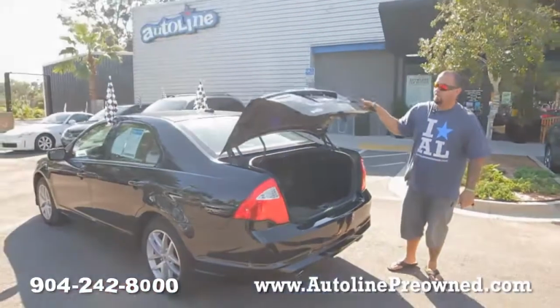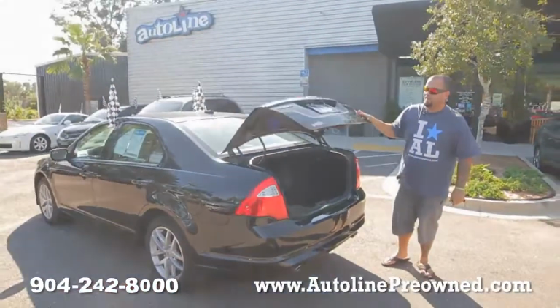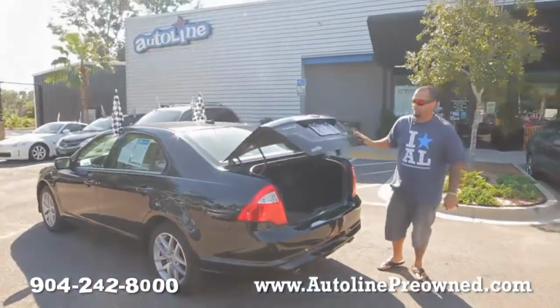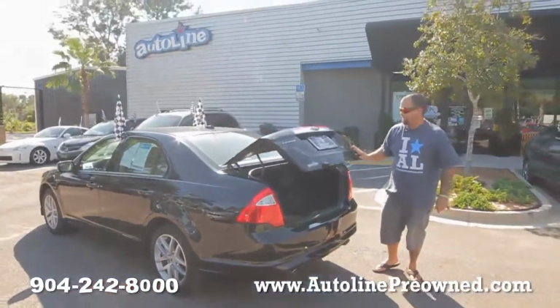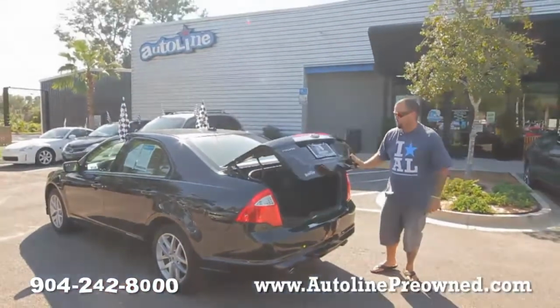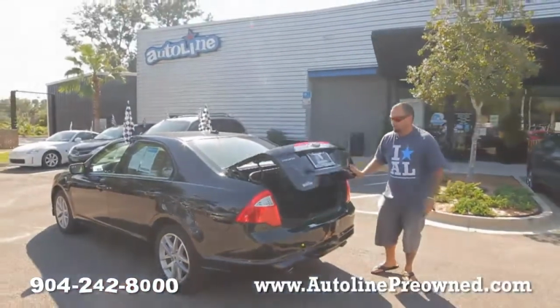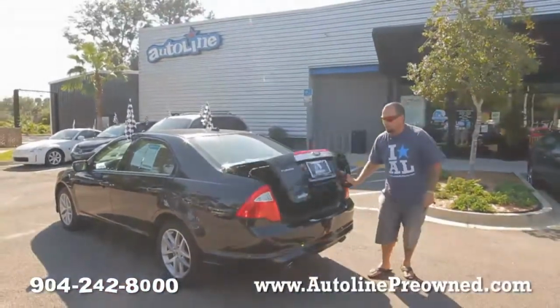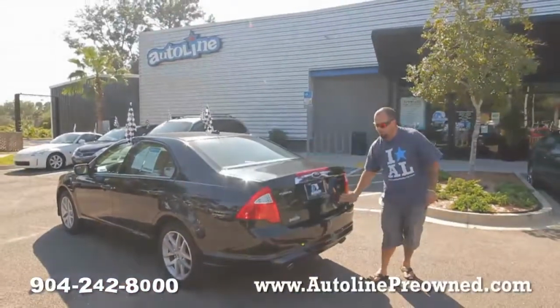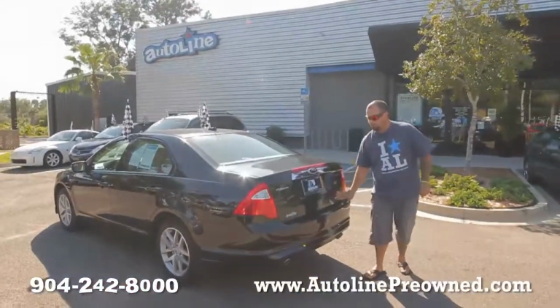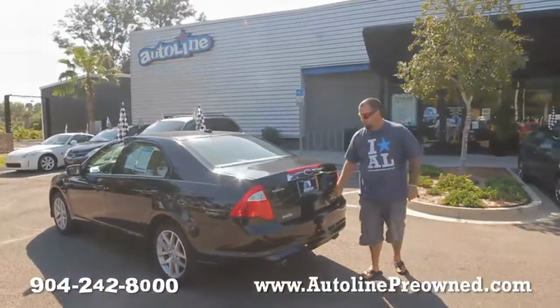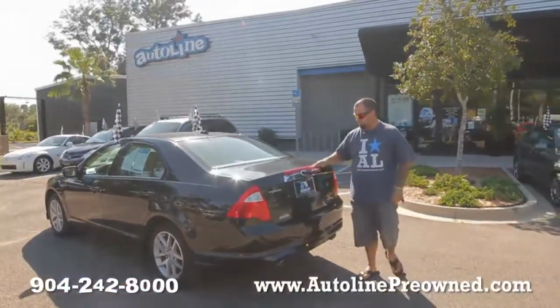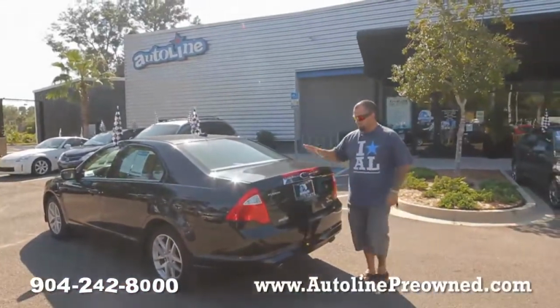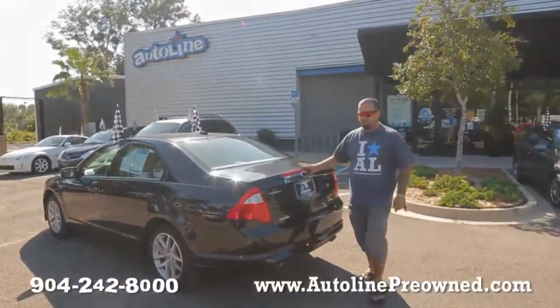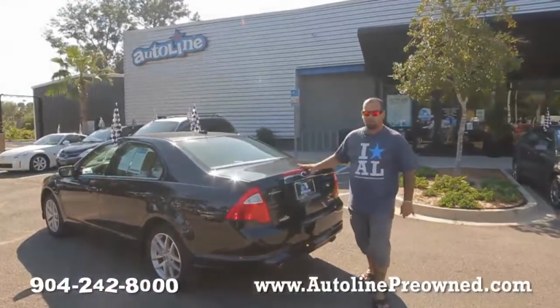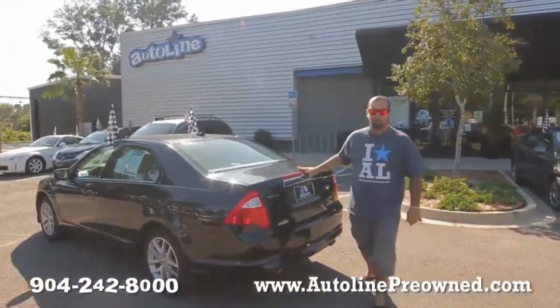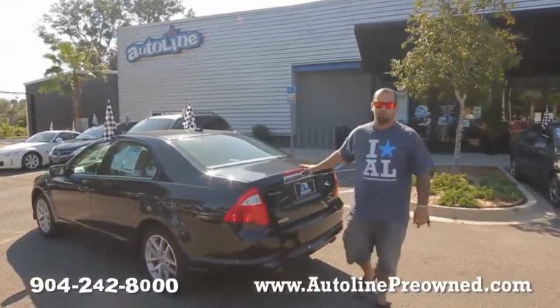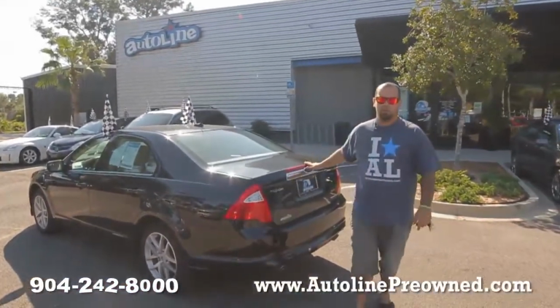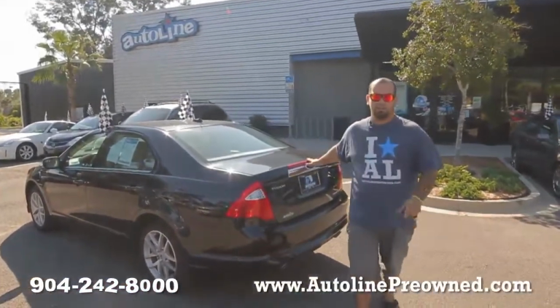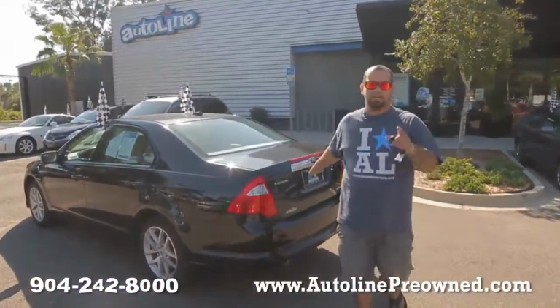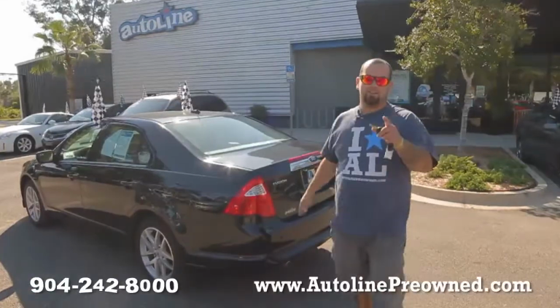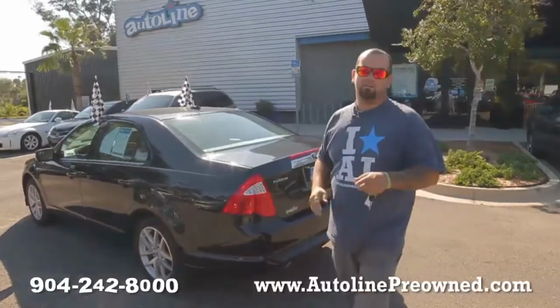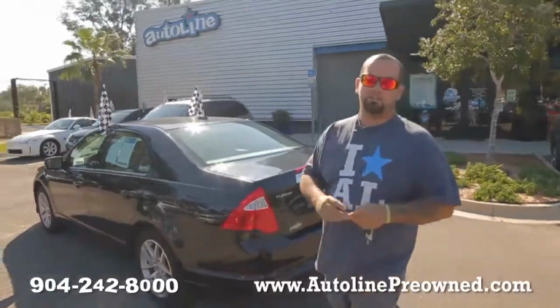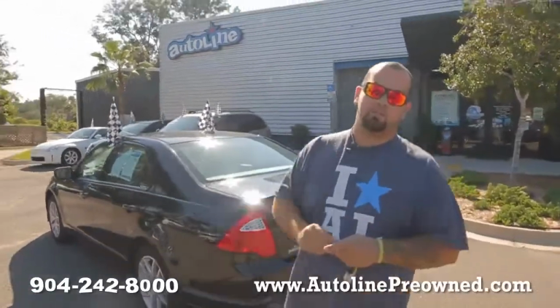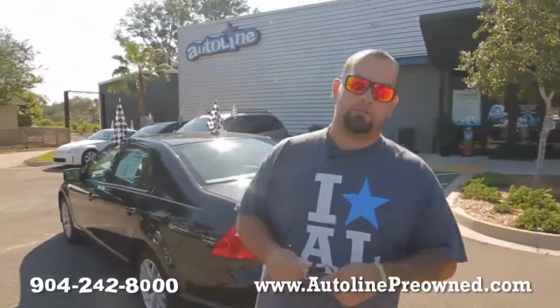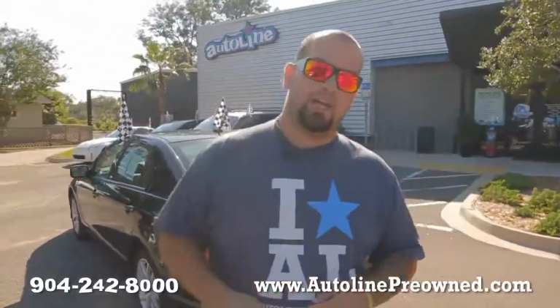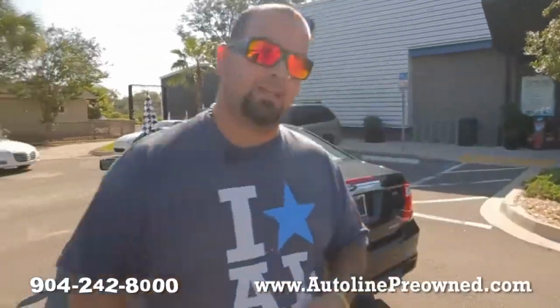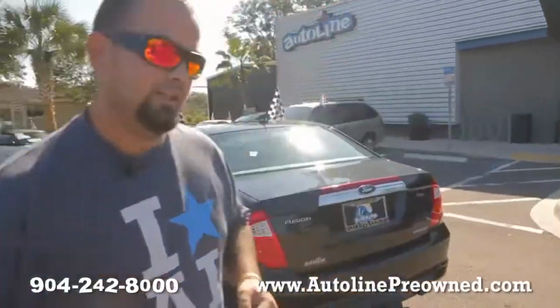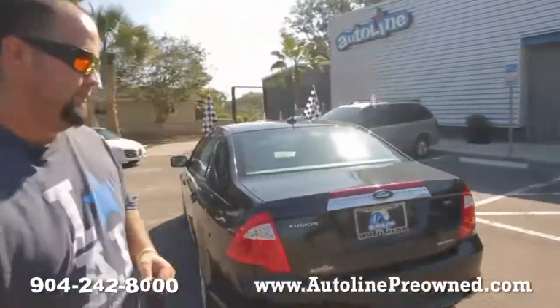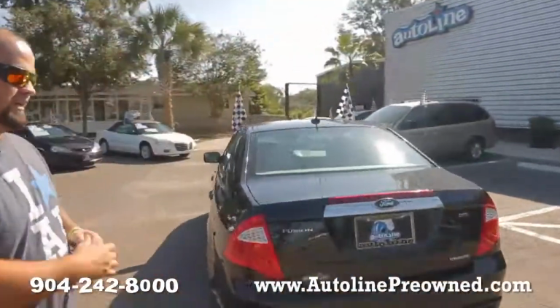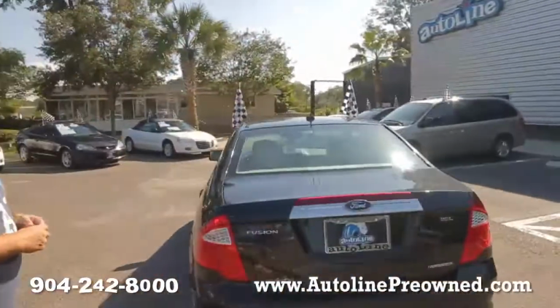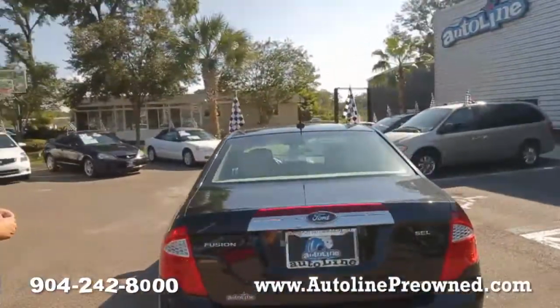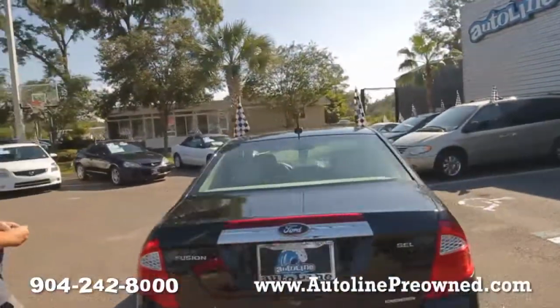Couldn't ask for much more on a Carfax. This 2011 Ford Fusion is a gas saver at 27 miles per gallon. Hop inside, let's see the interior.